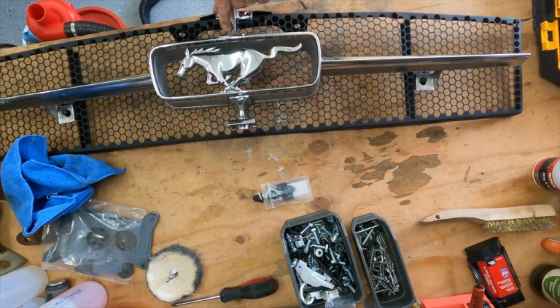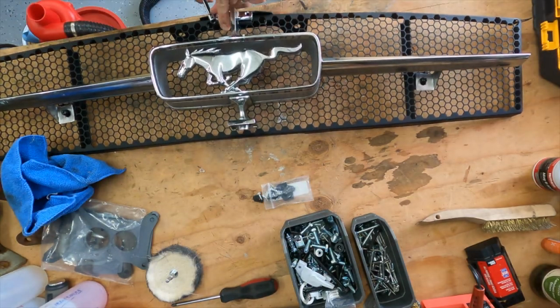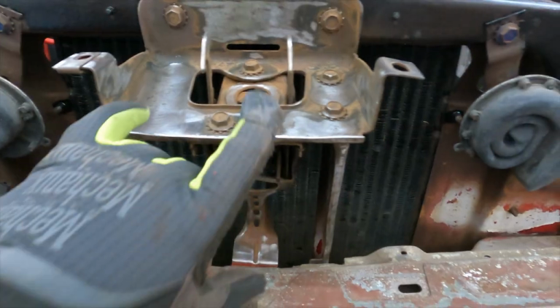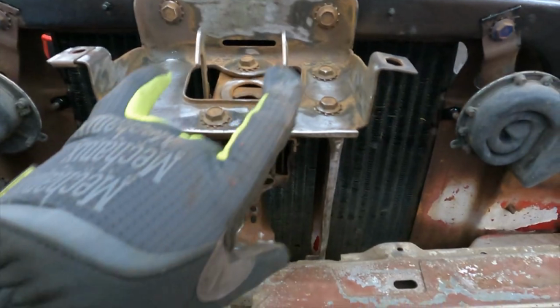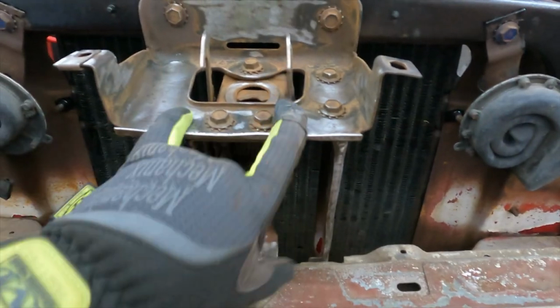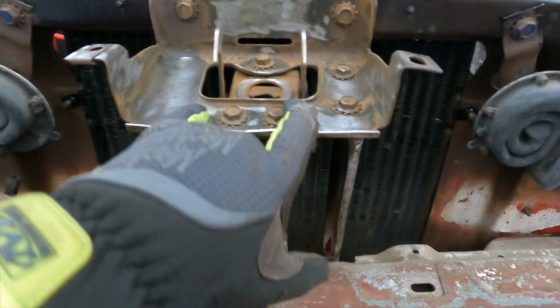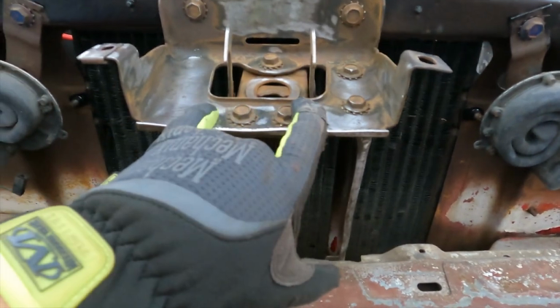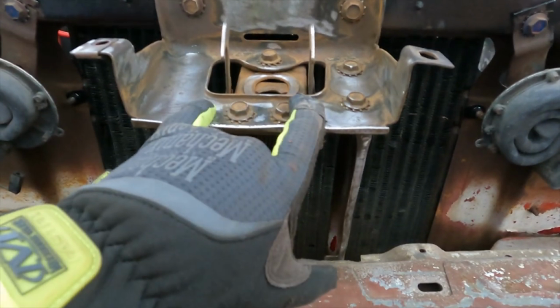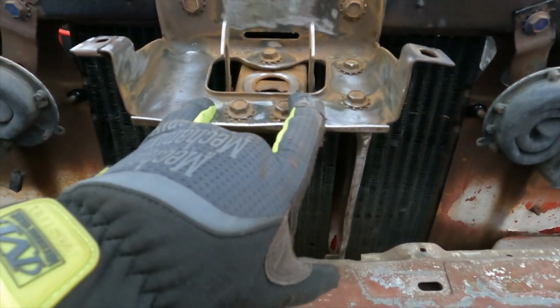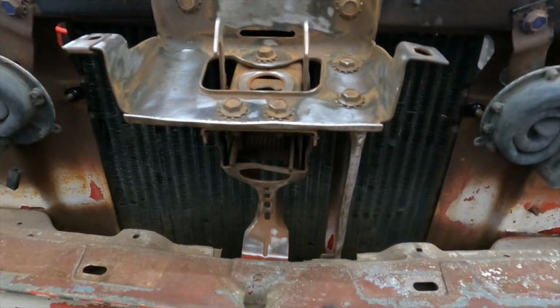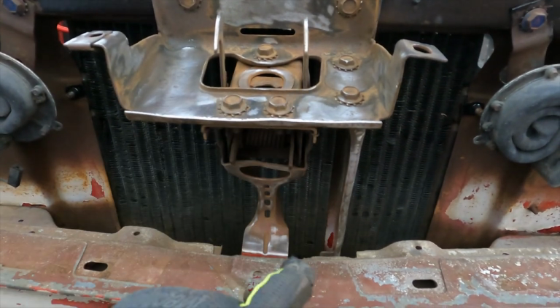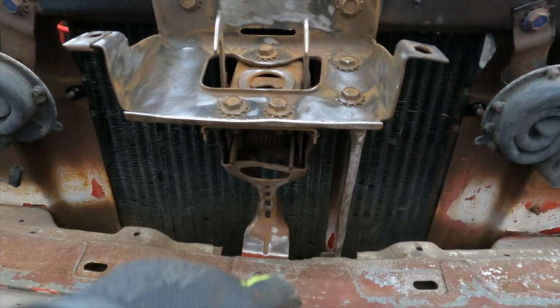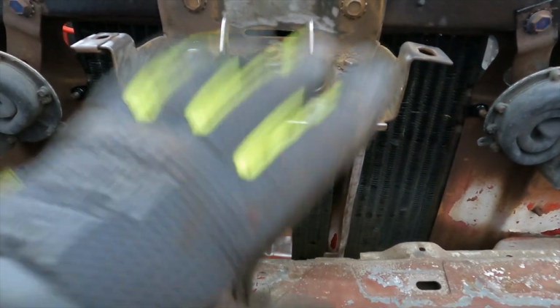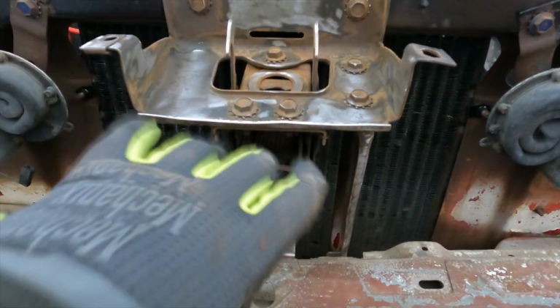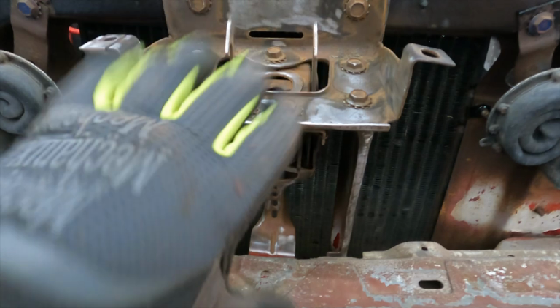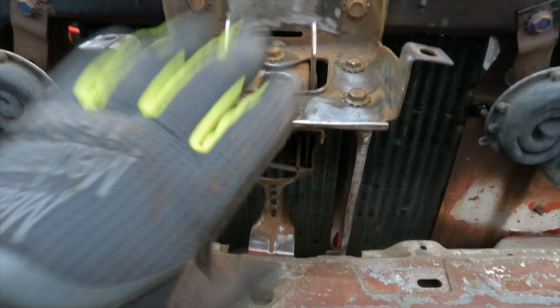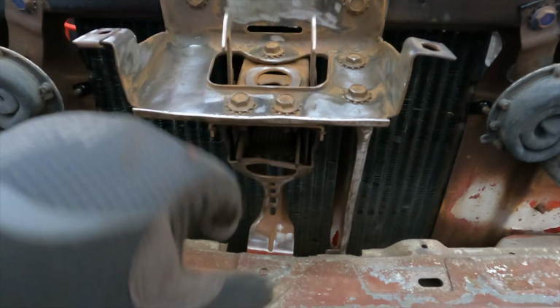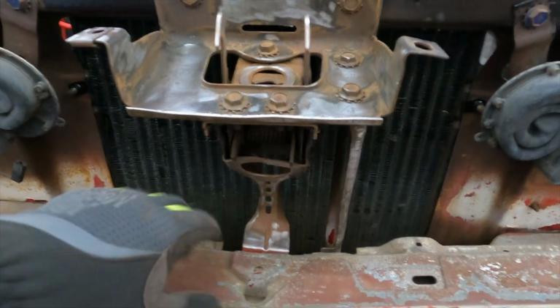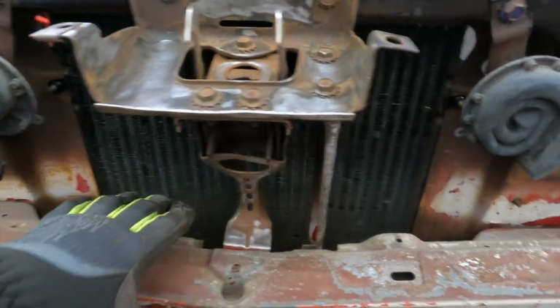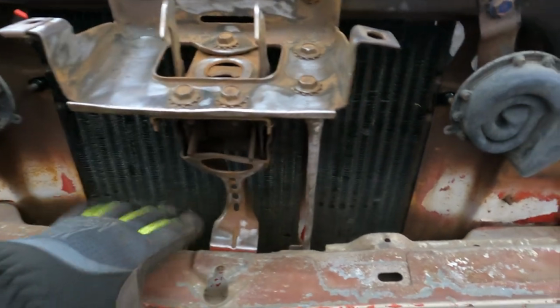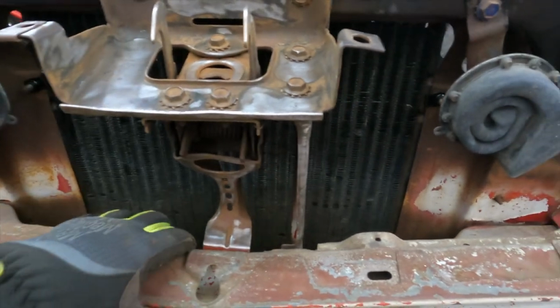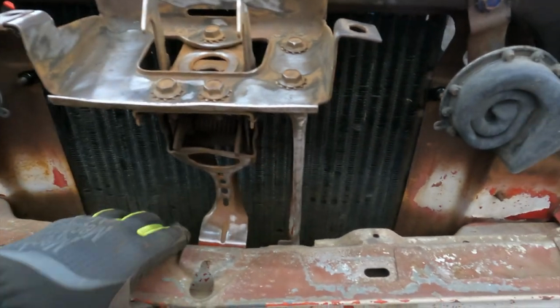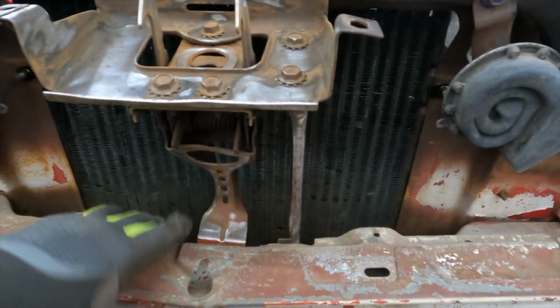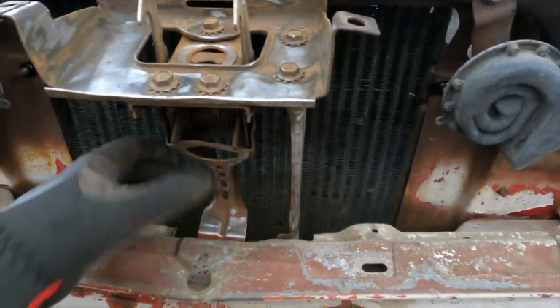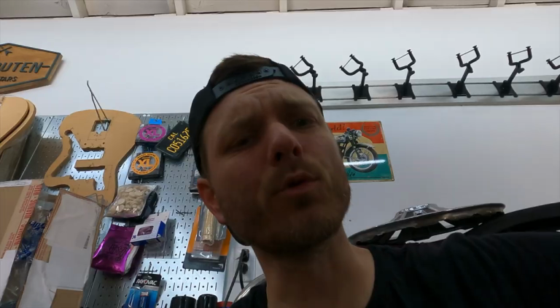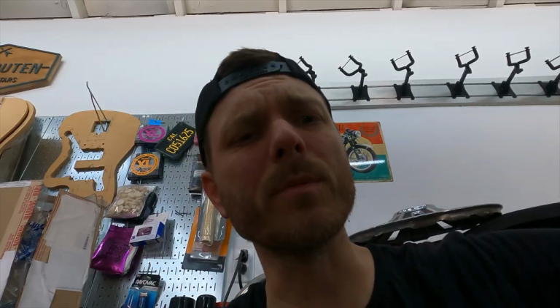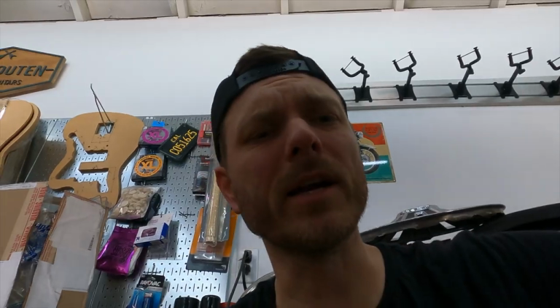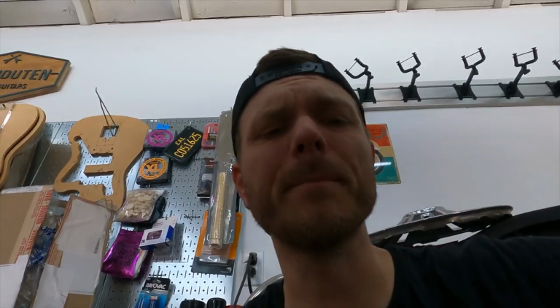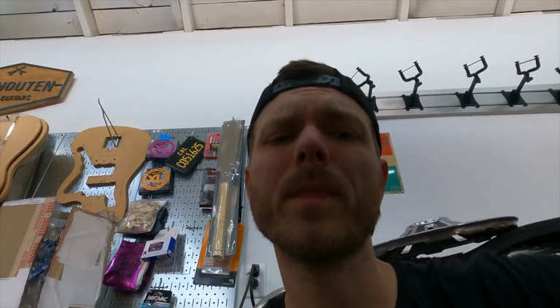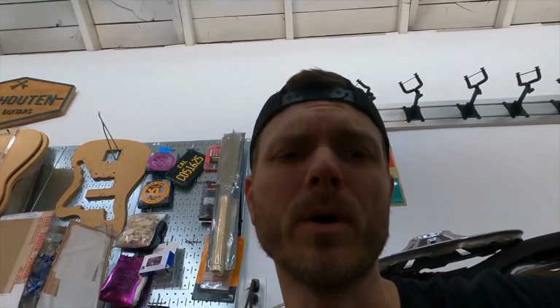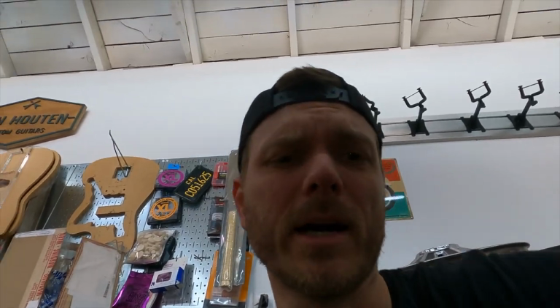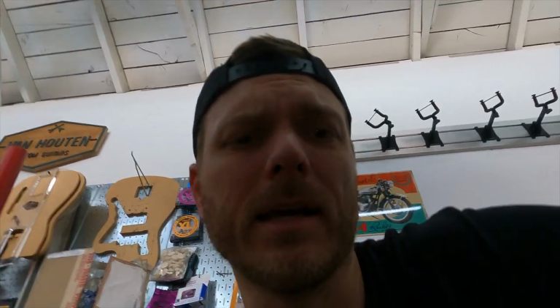So I'm going to take this out and clean it all up because it's gross. Then we'll repaint it and put it back in.